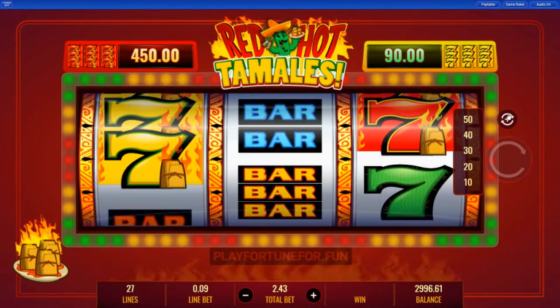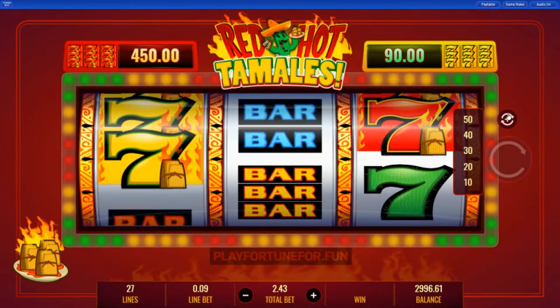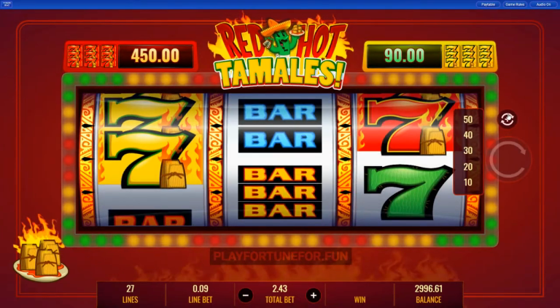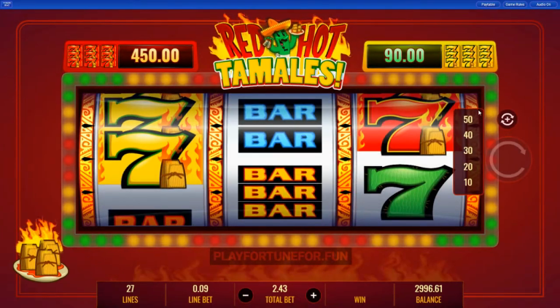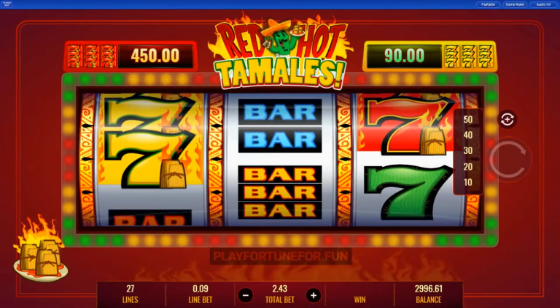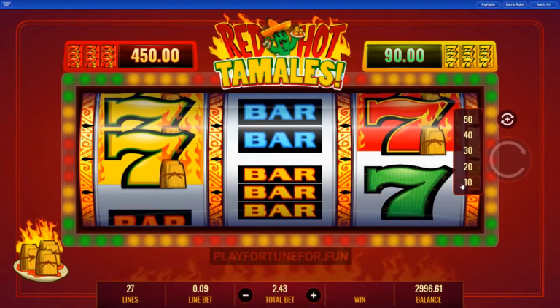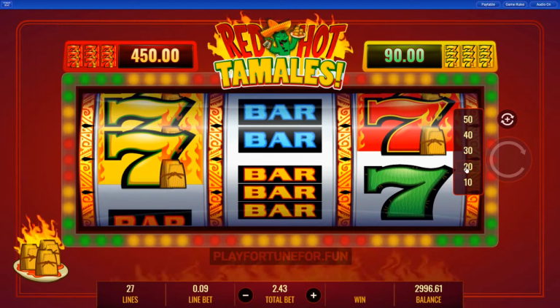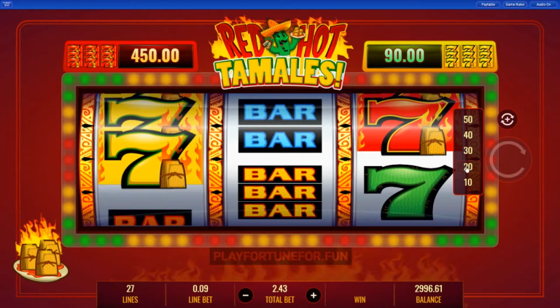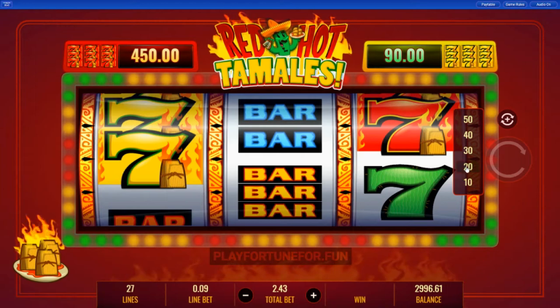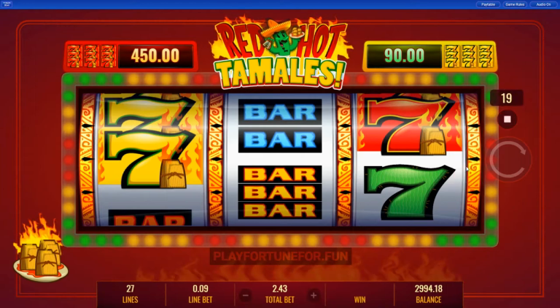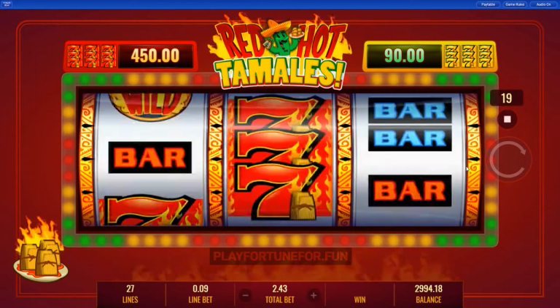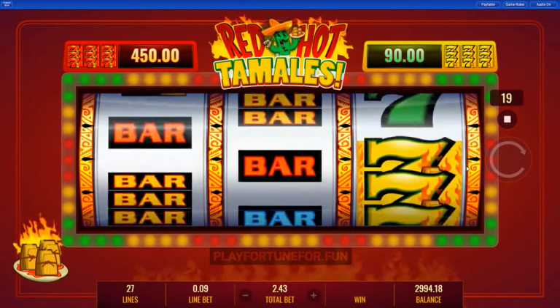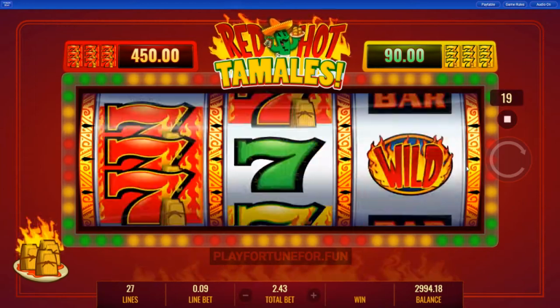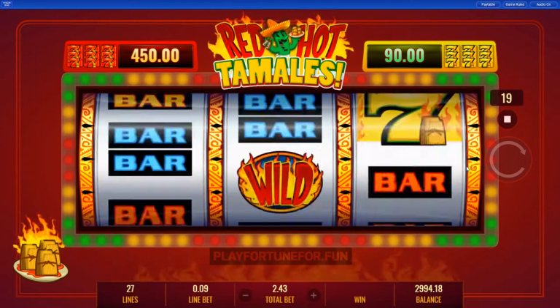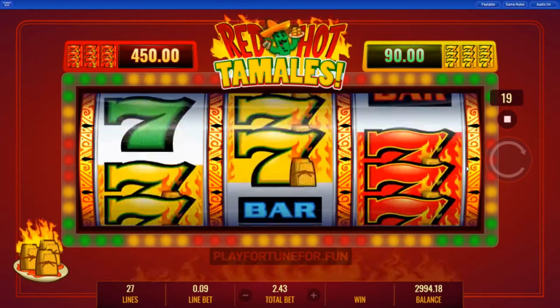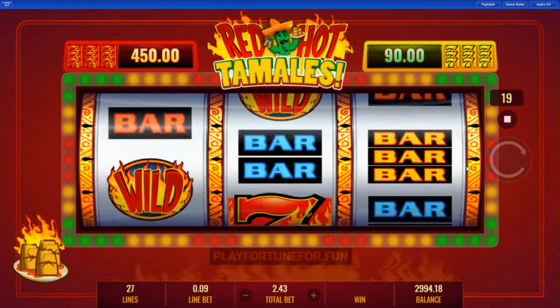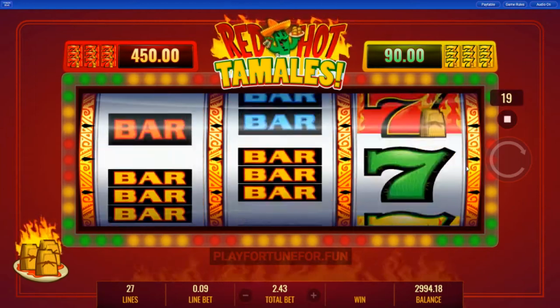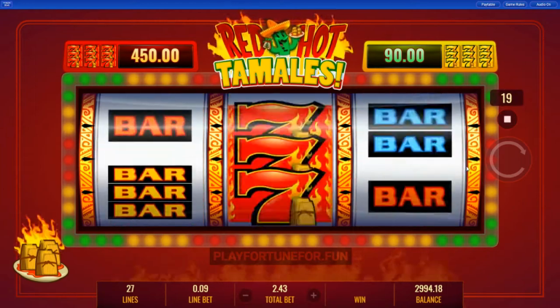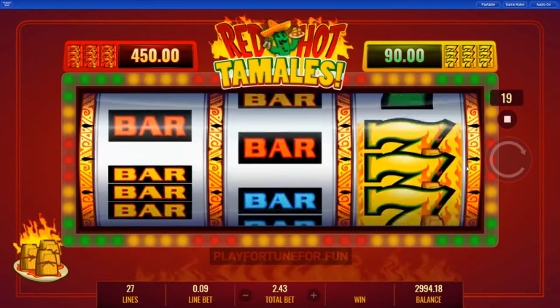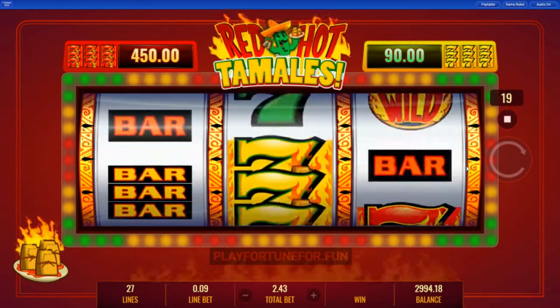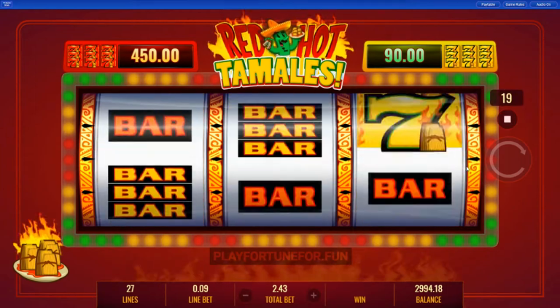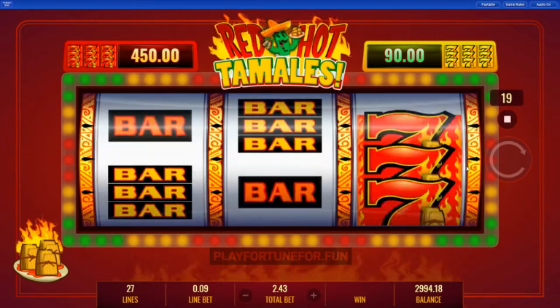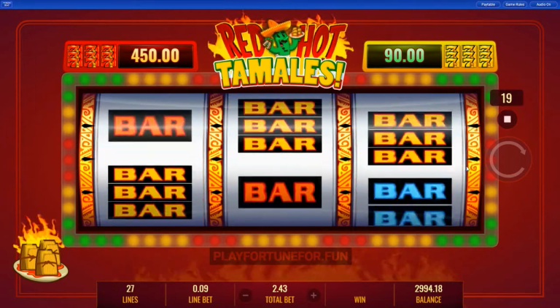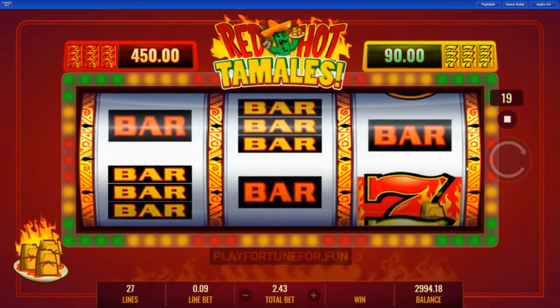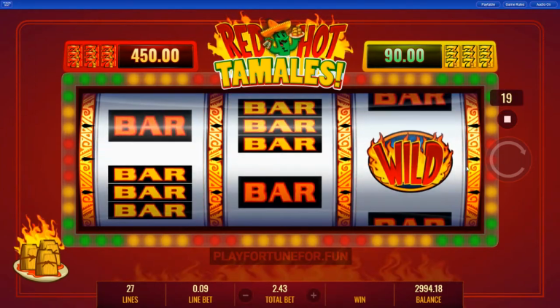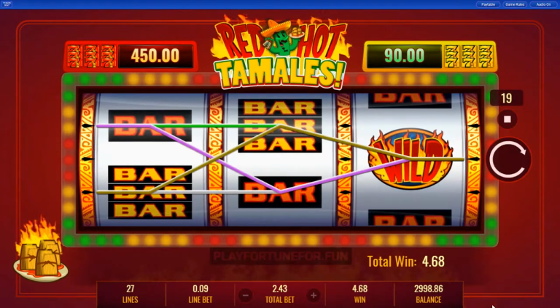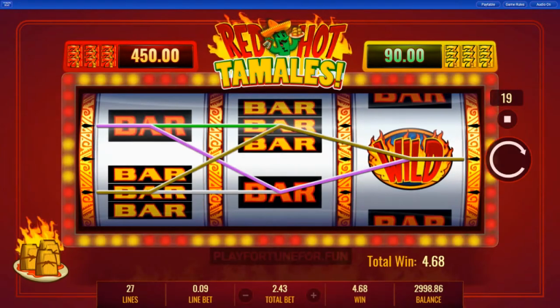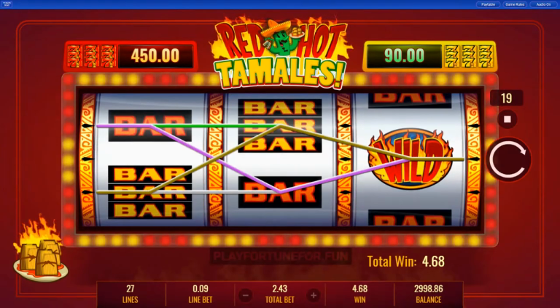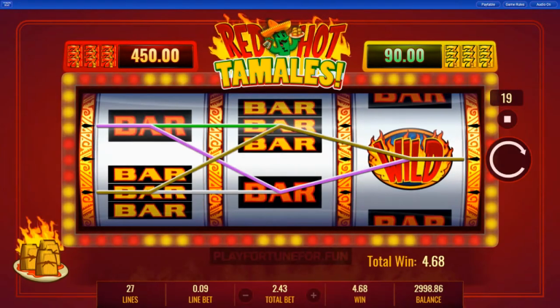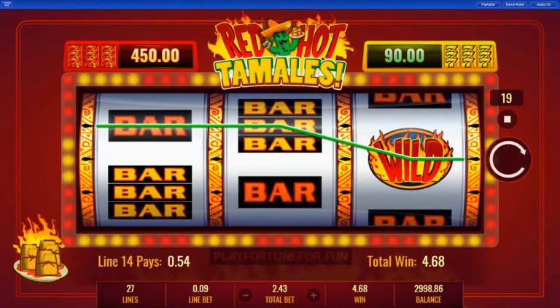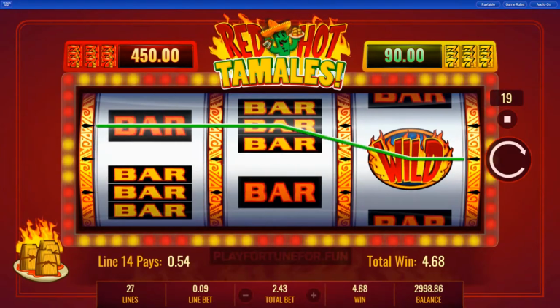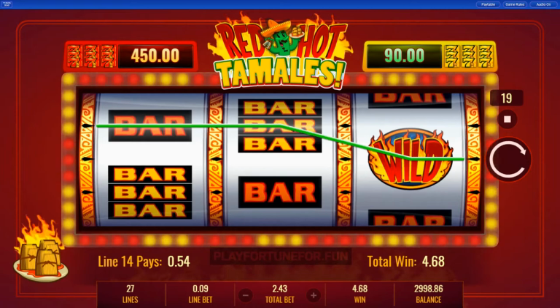There are three different sevens — red, yellow, and green — and three bar symbols: single, double, and triple.